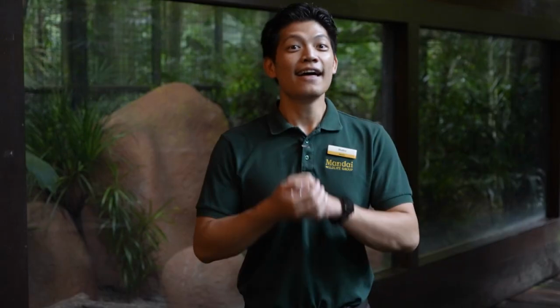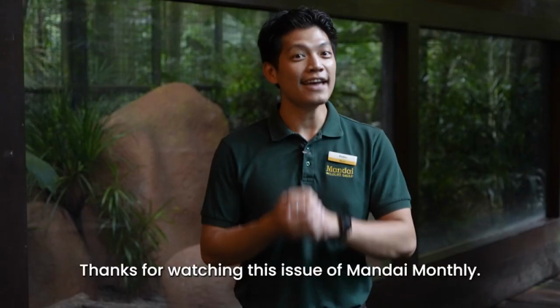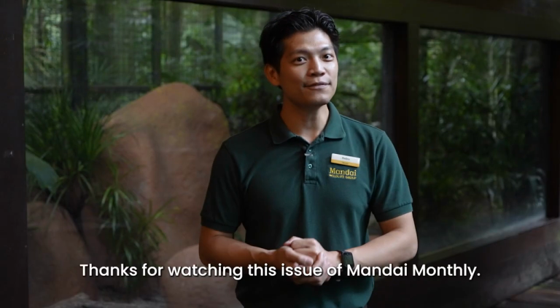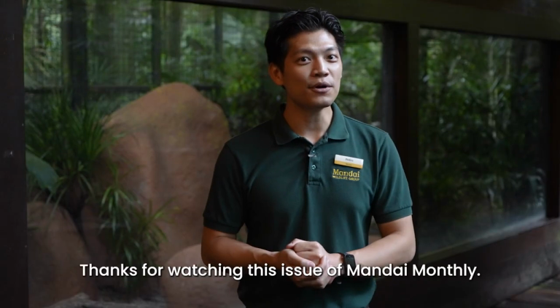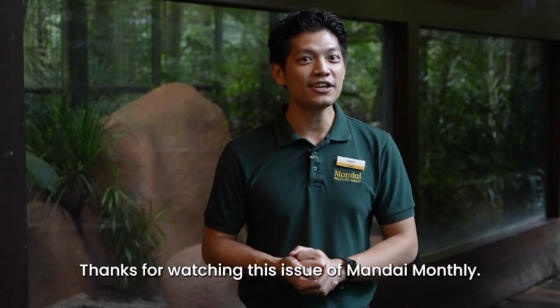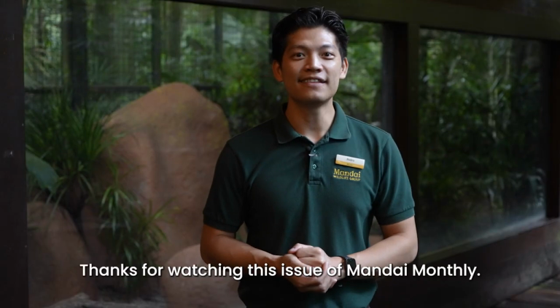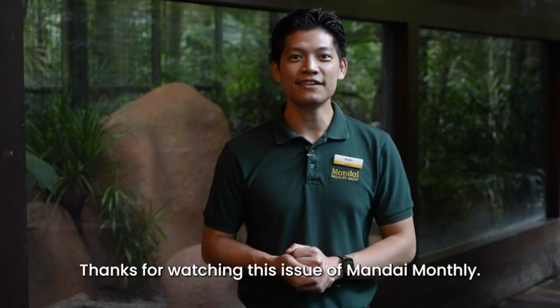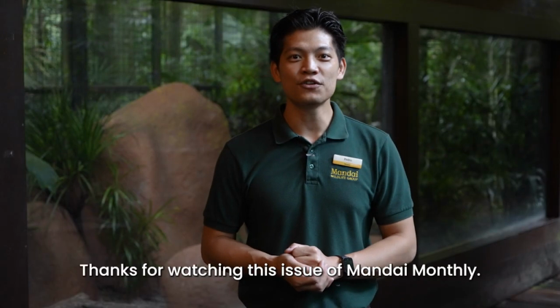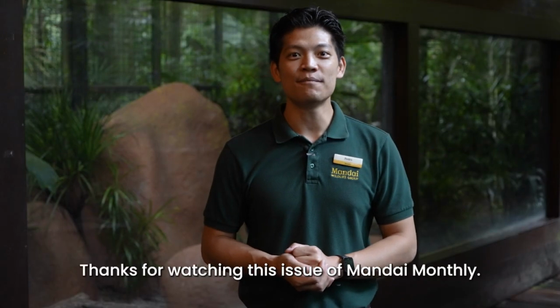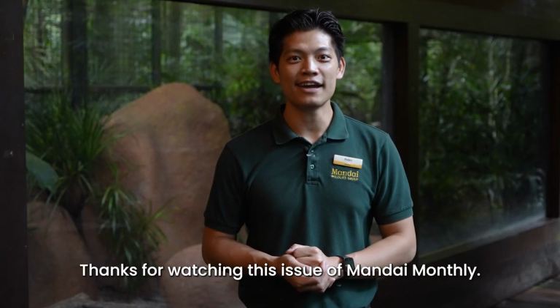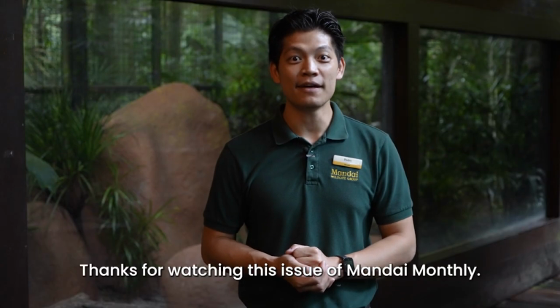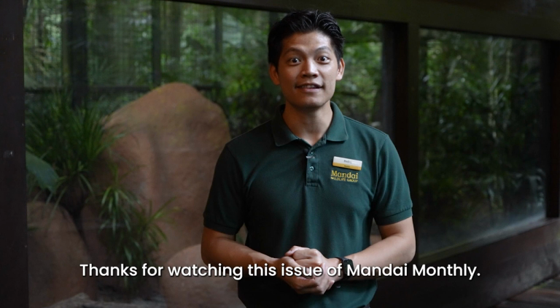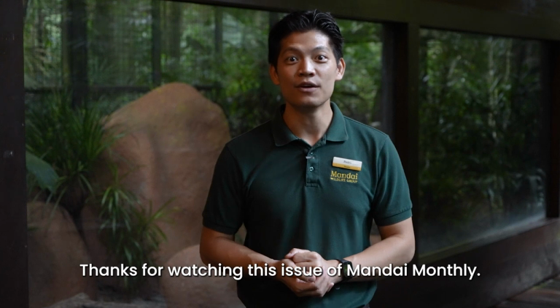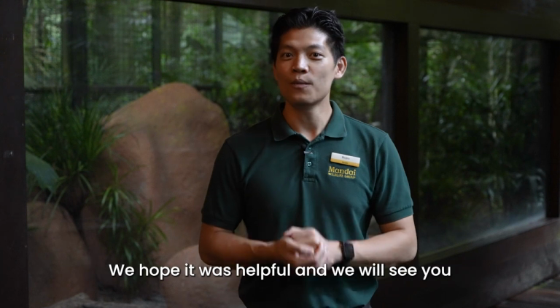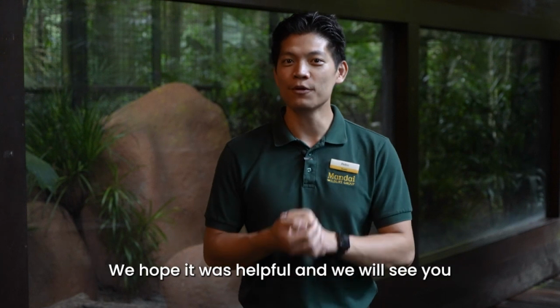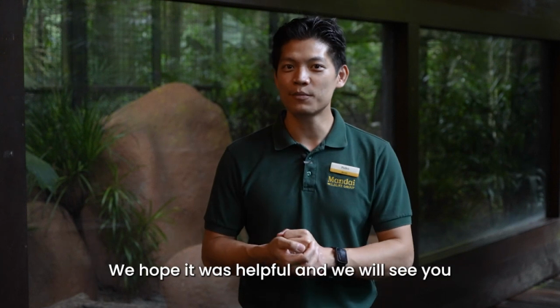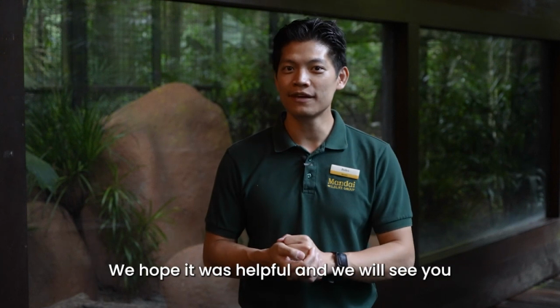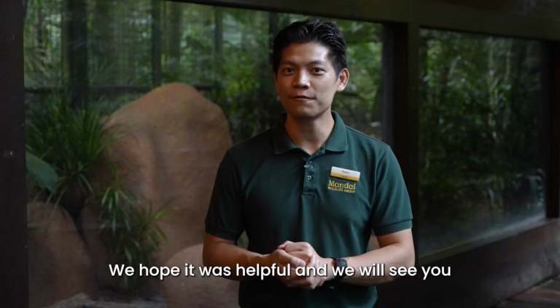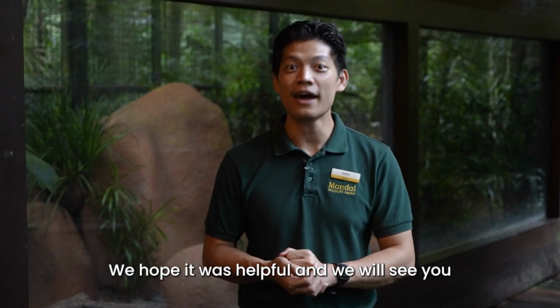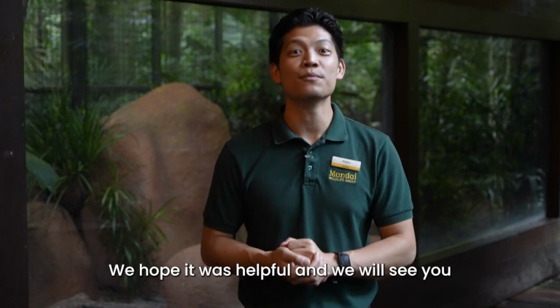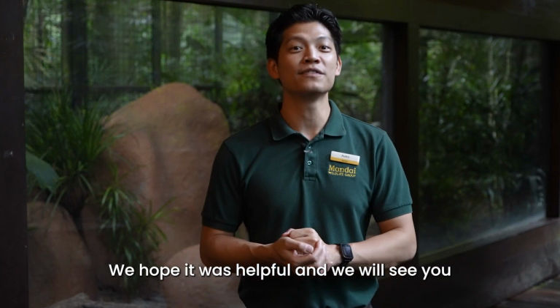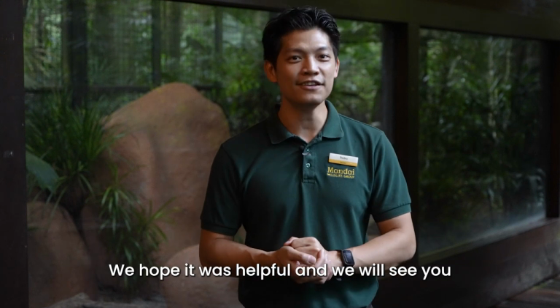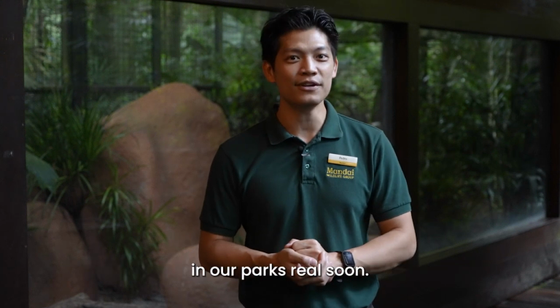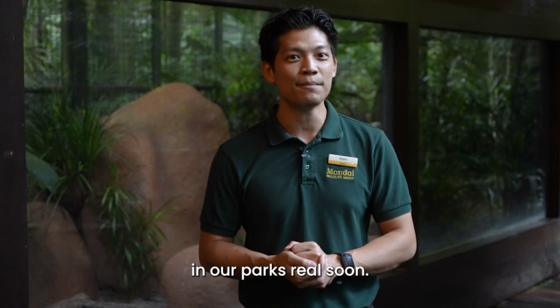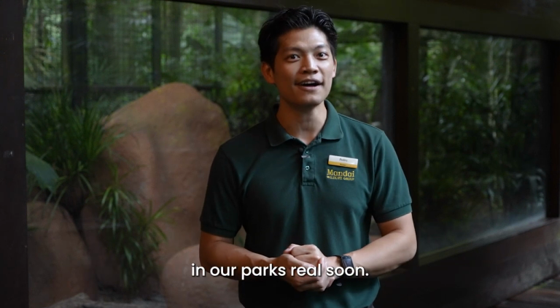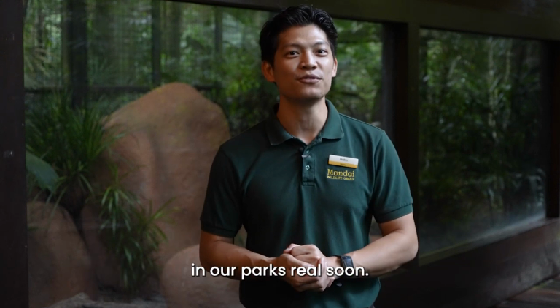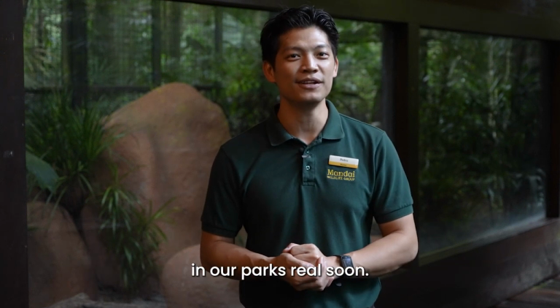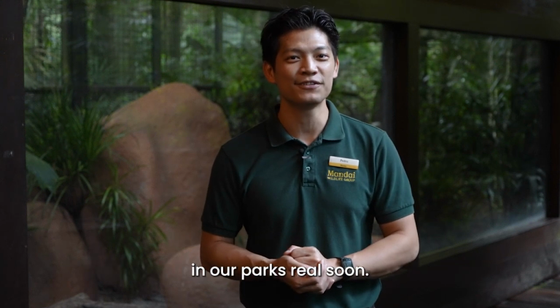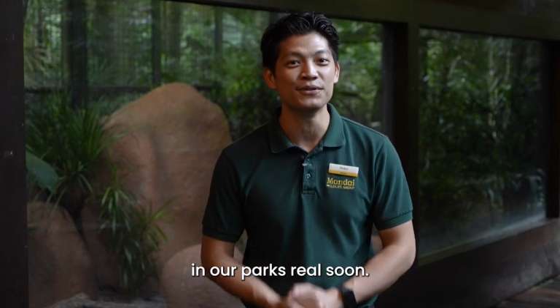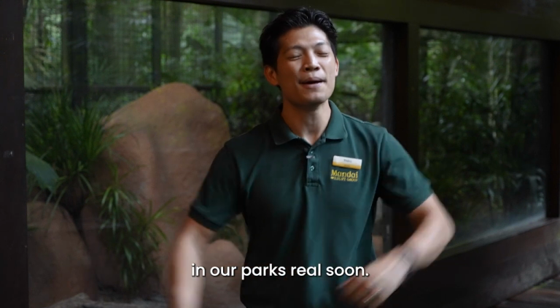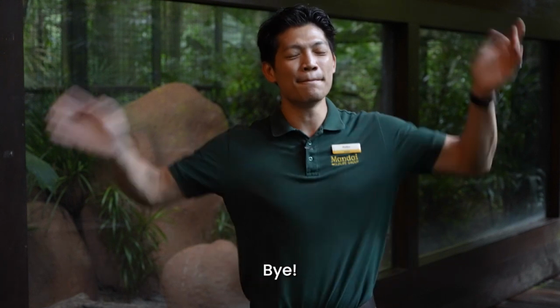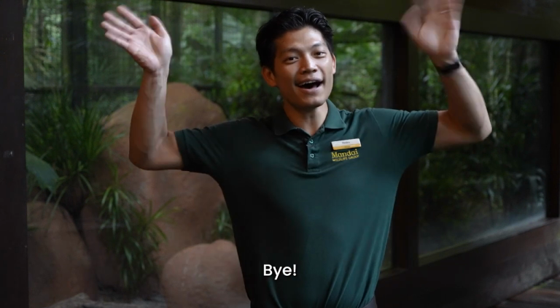Thanks for watching this issue of Mandai Monthly. We hope it was helpful and we will see you in our parks real soon. Bye!